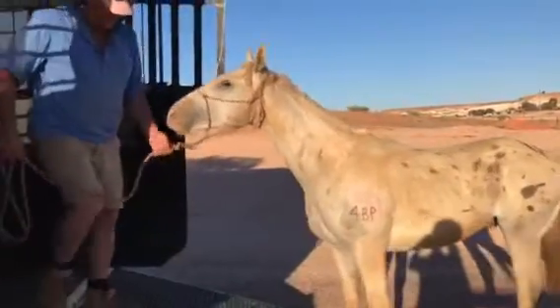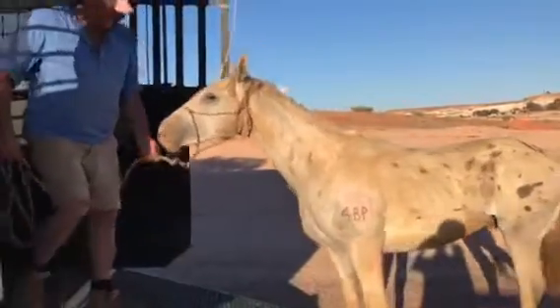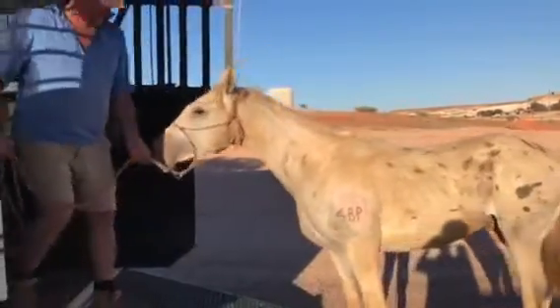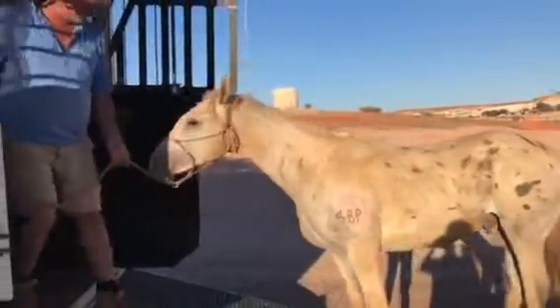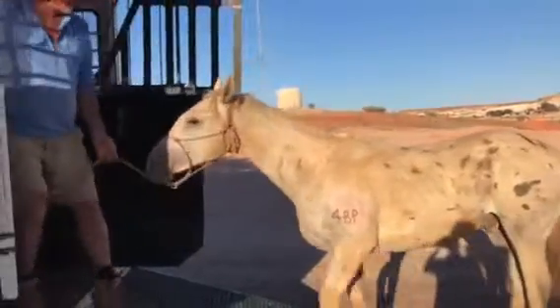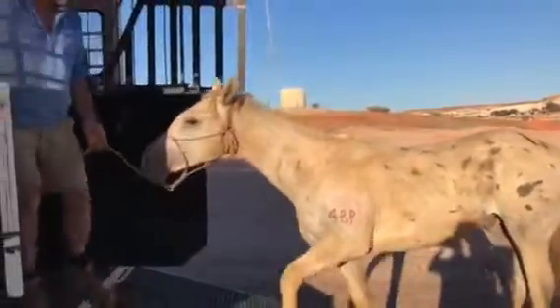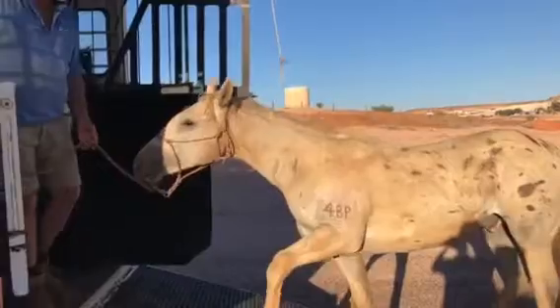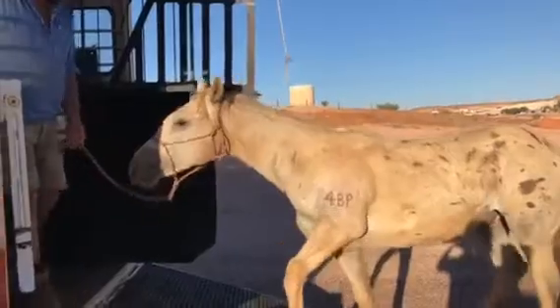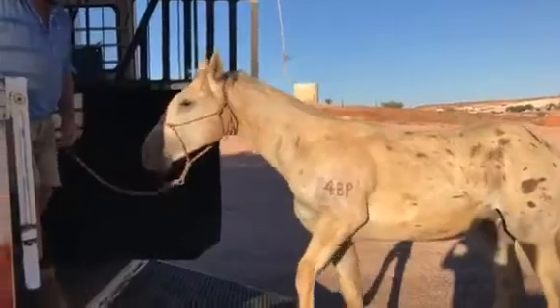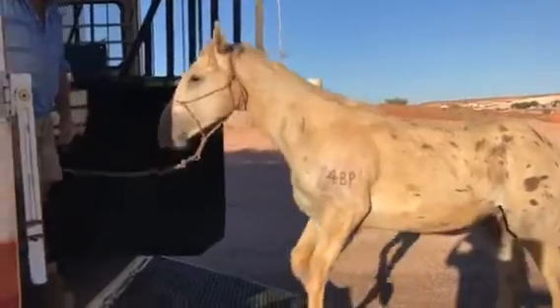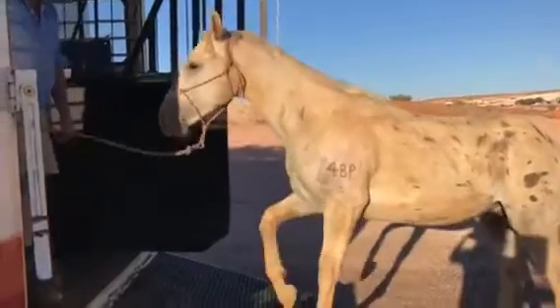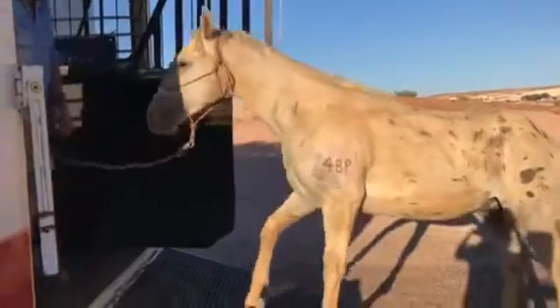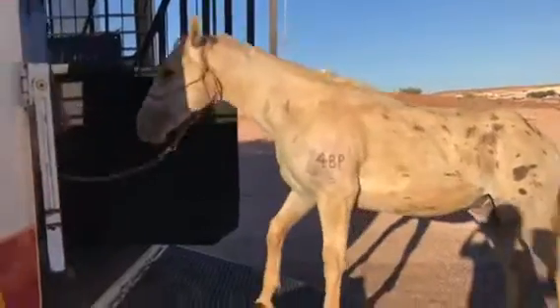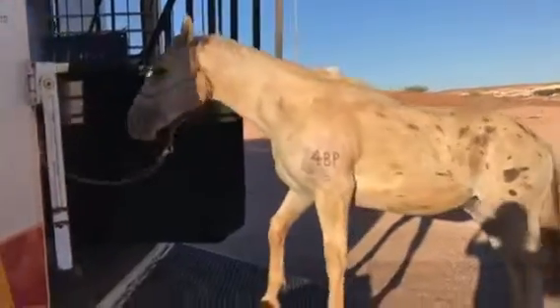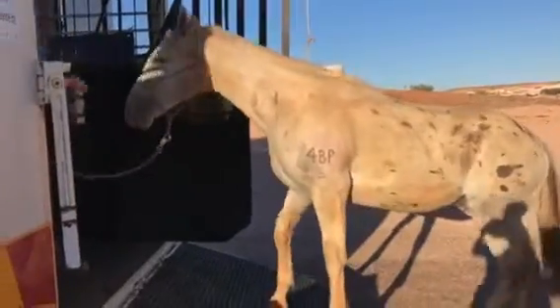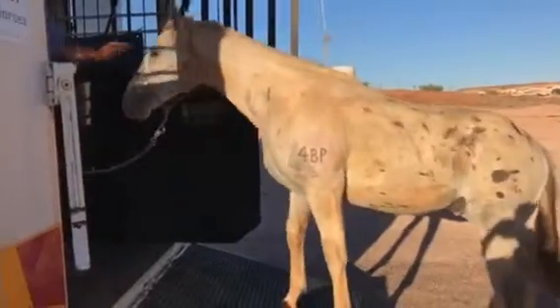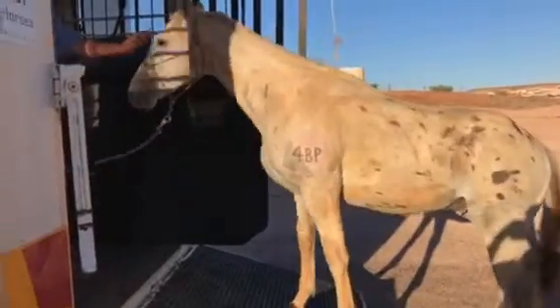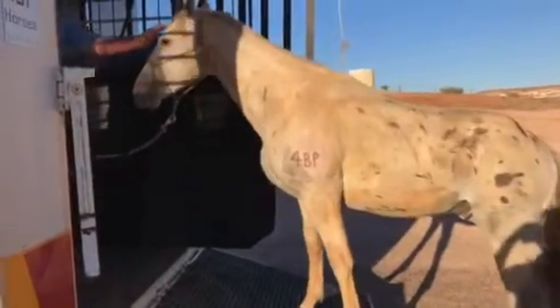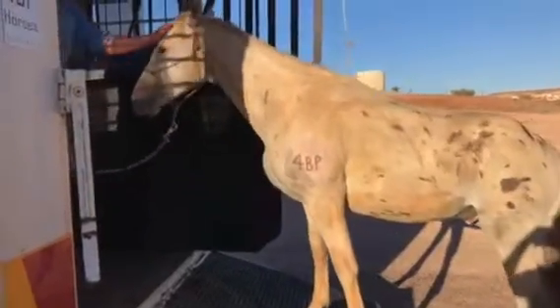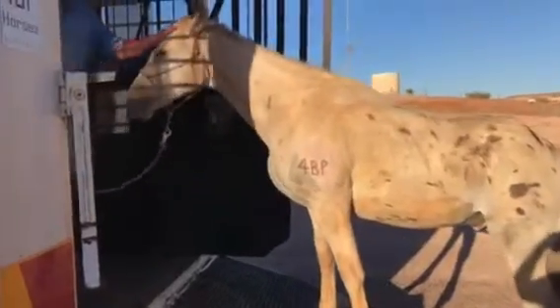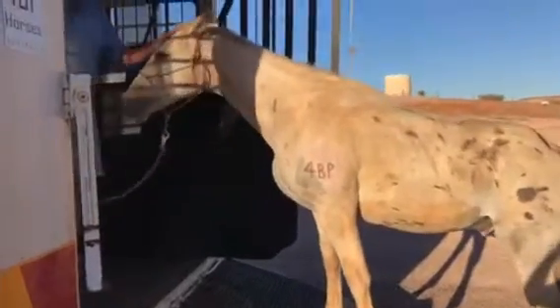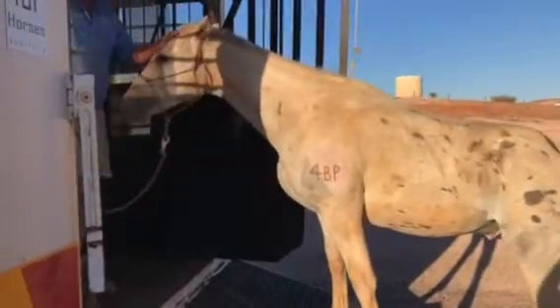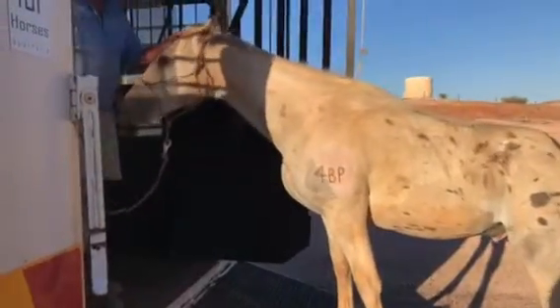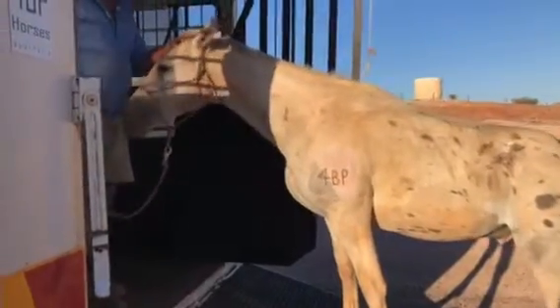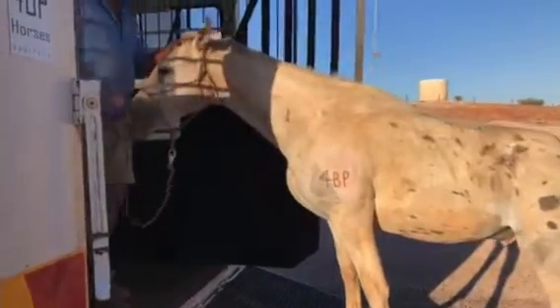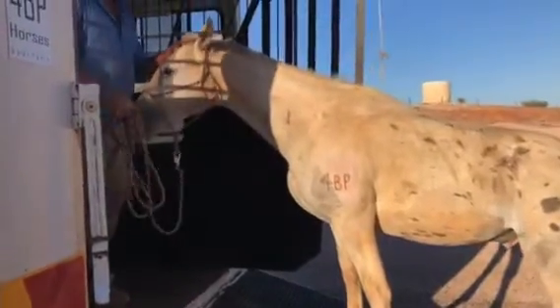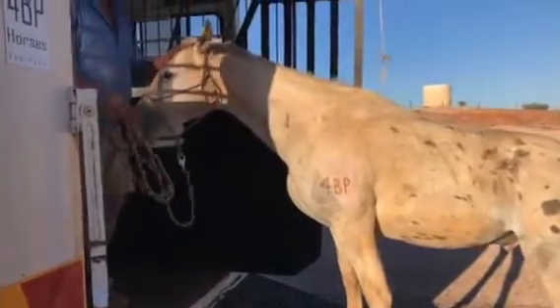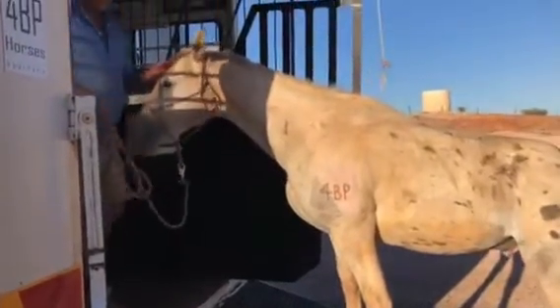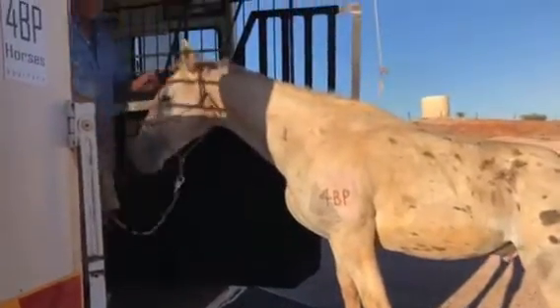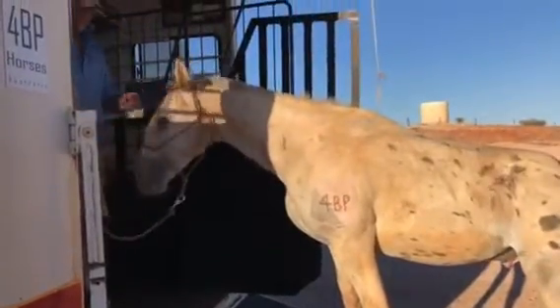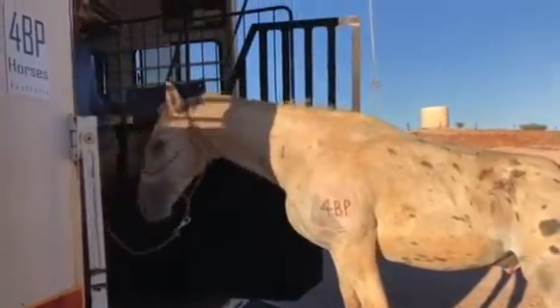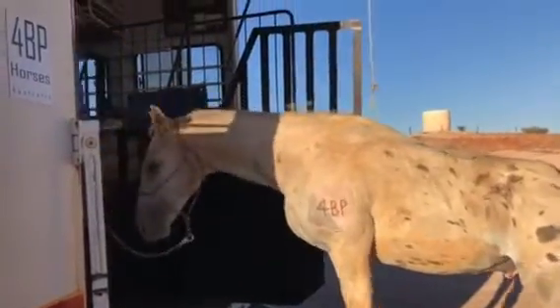He just gets out of the way and comes in on his own. That's it, buddy. And then back up and walk back in.